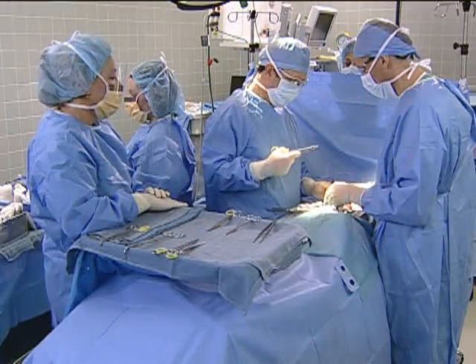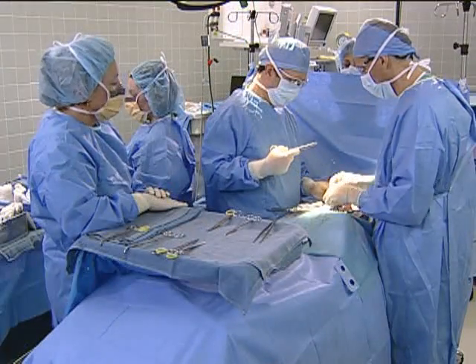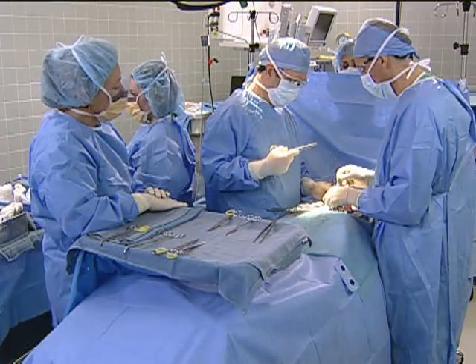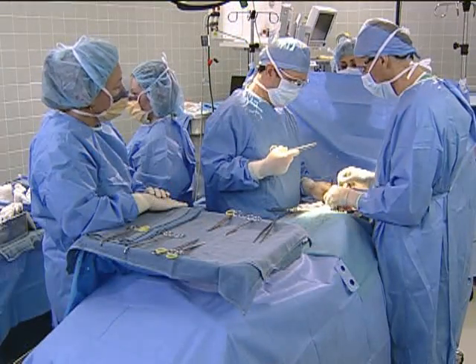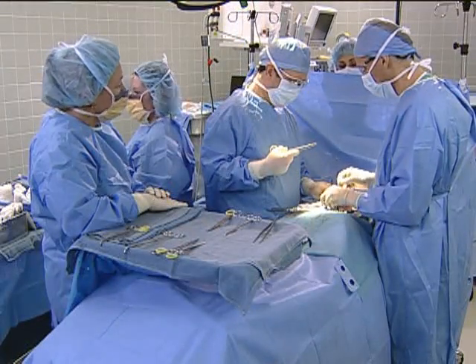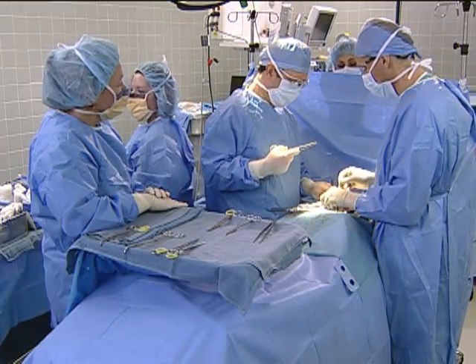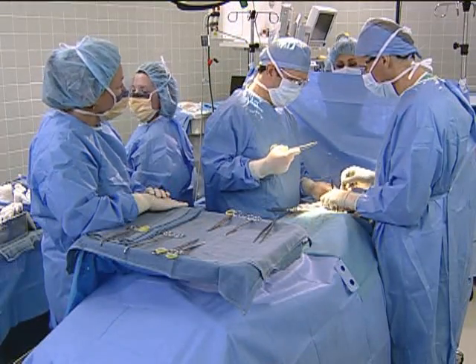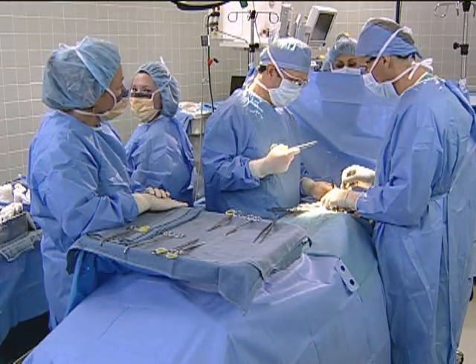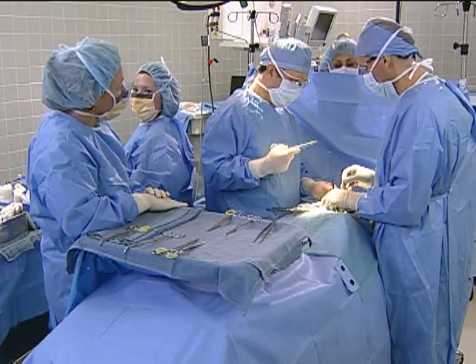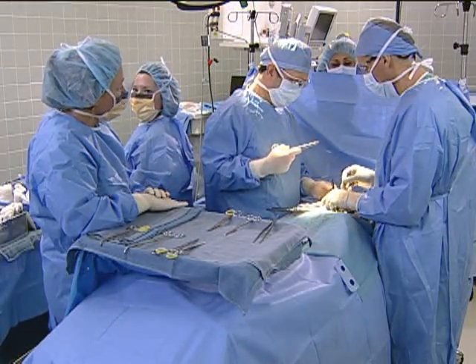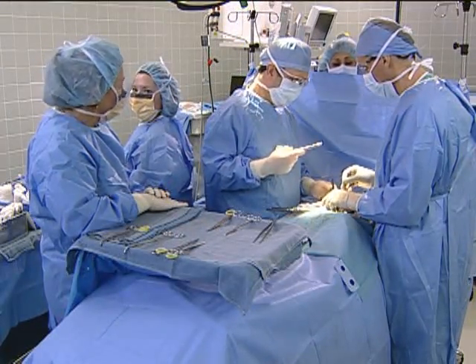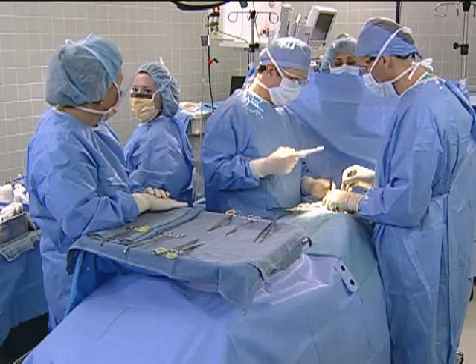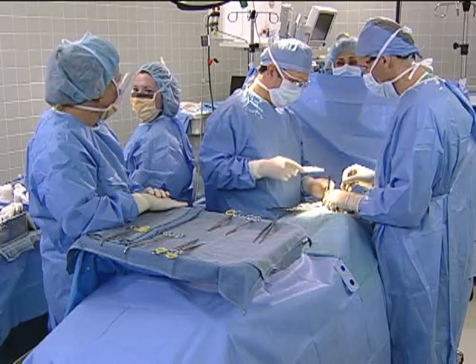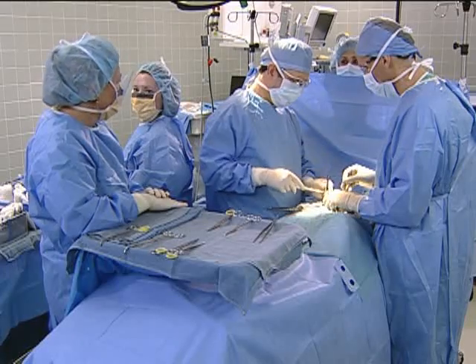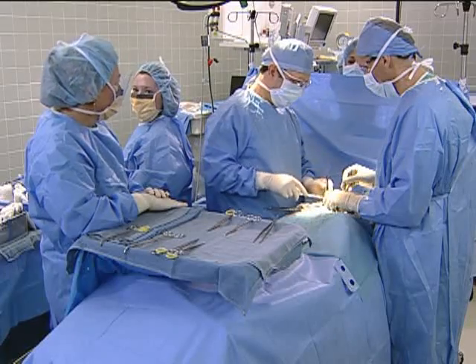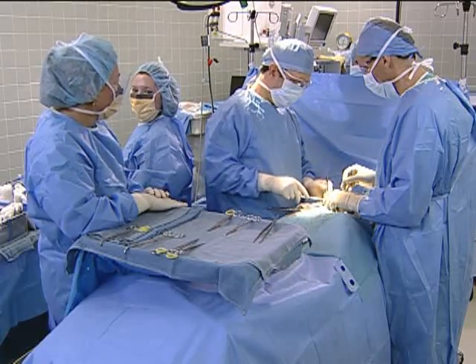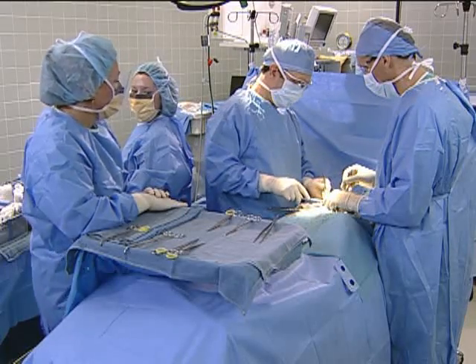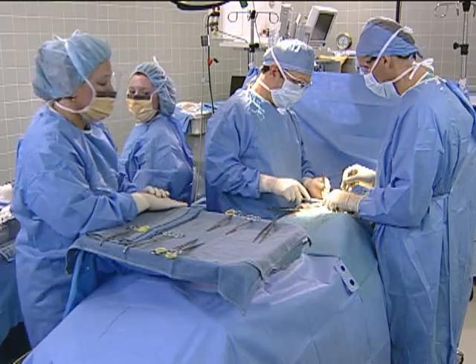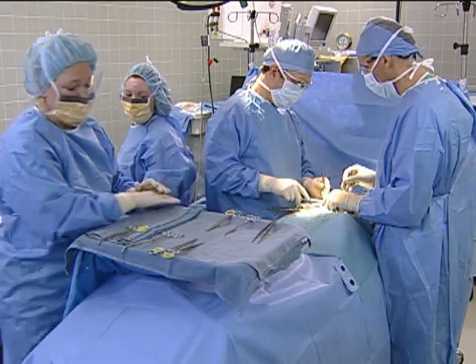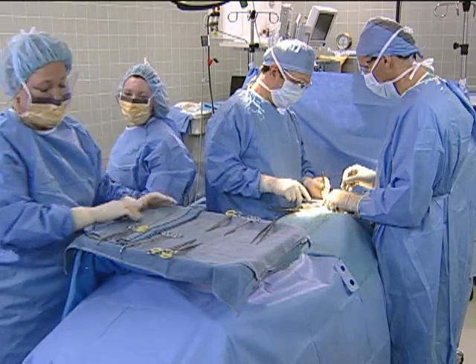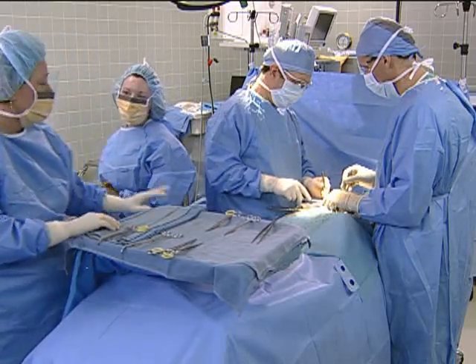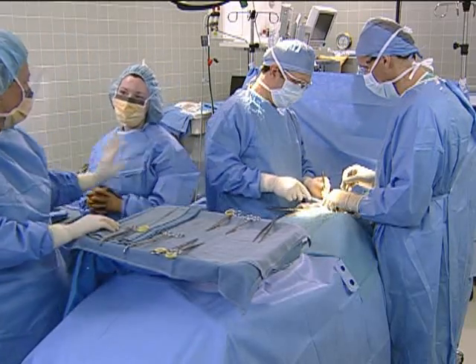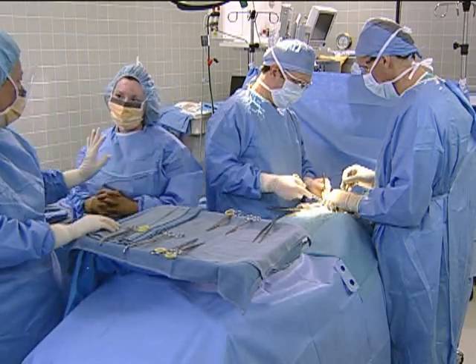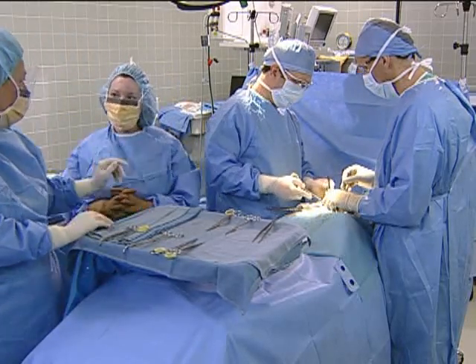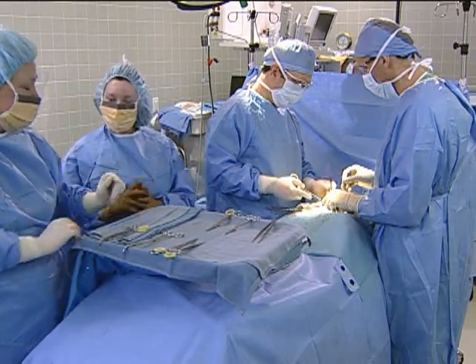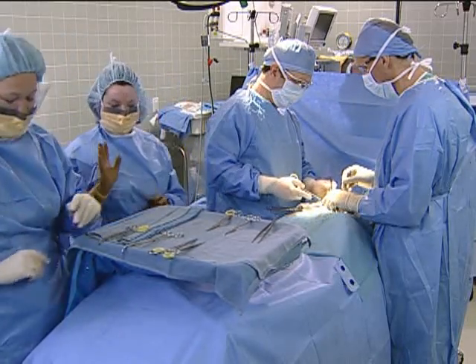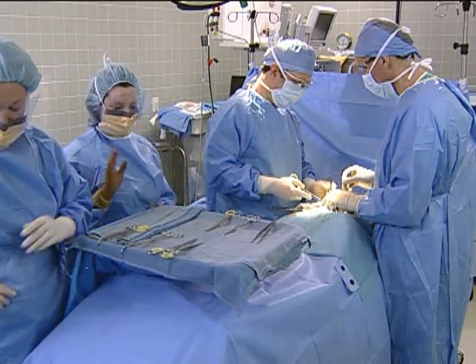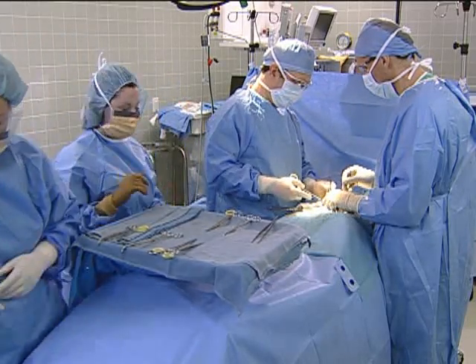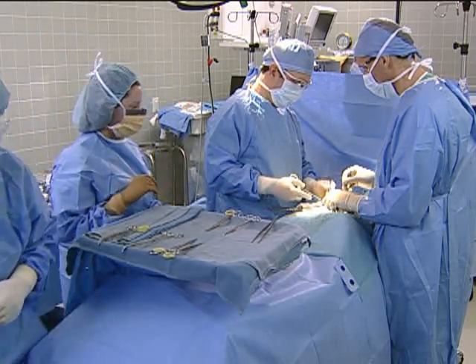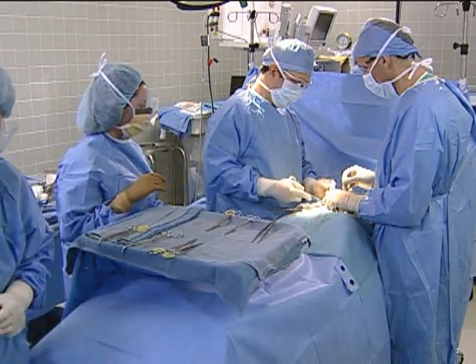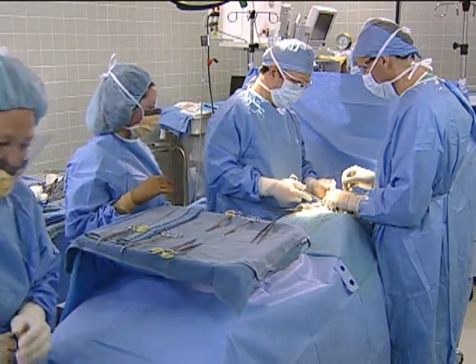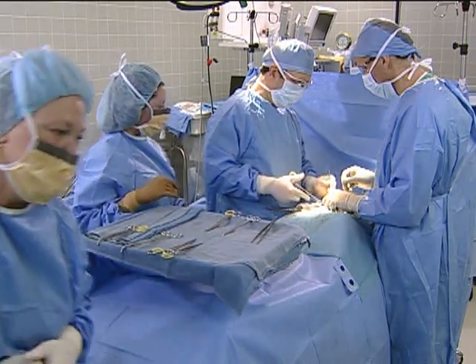Dr. Berger, Amy is here to relieve me now. Thank you, Amy. Mayo scissors.